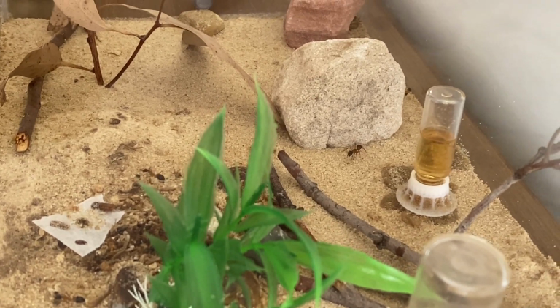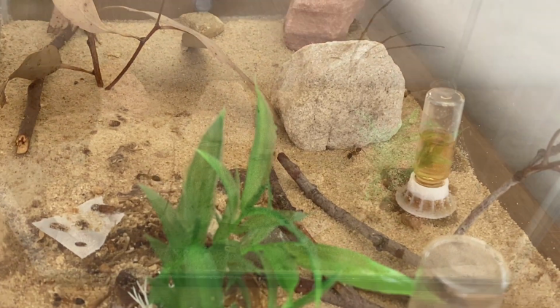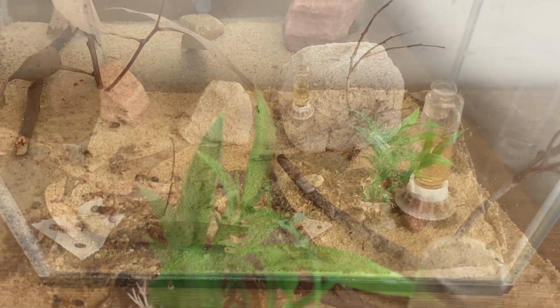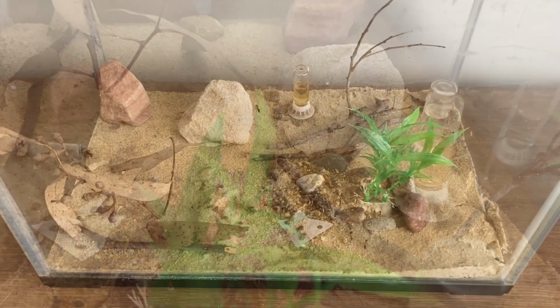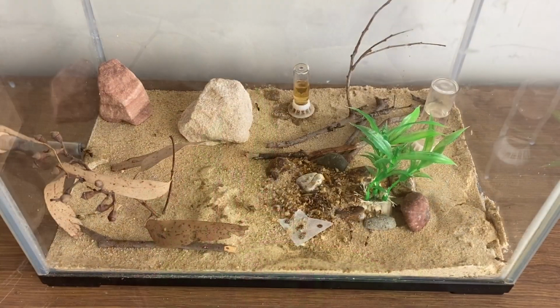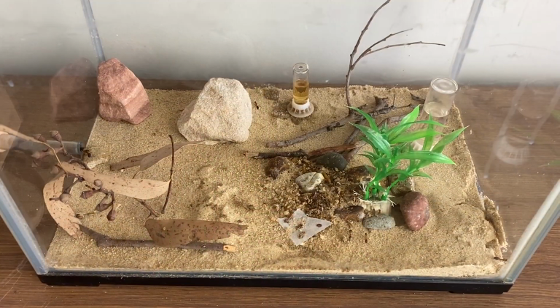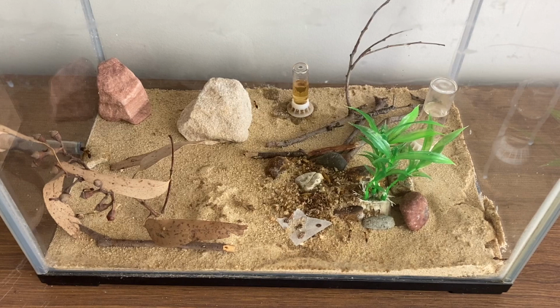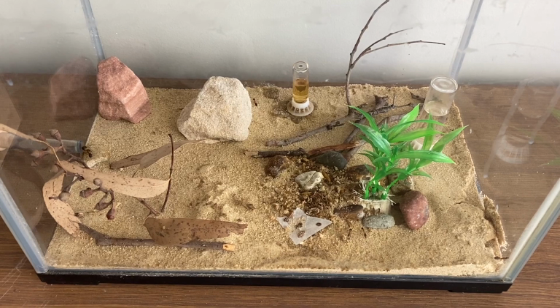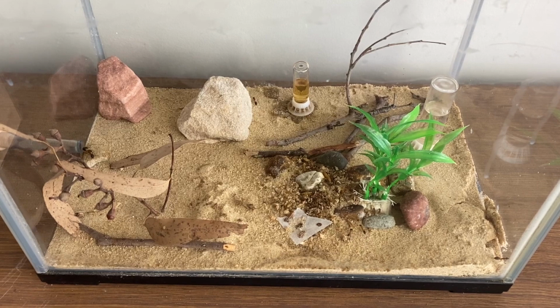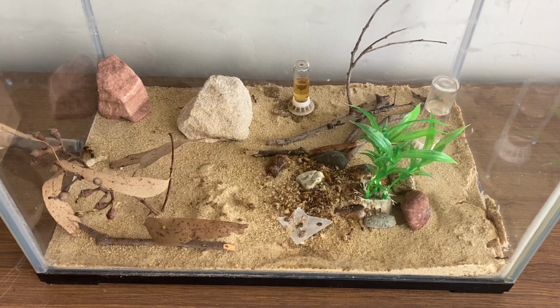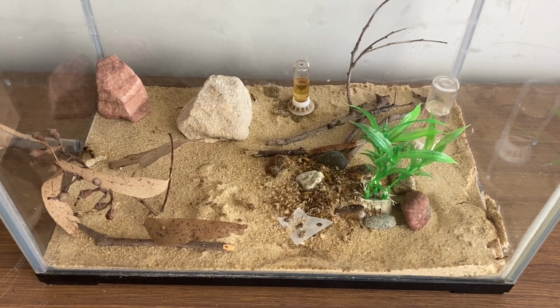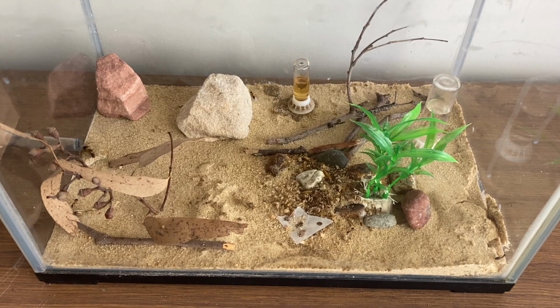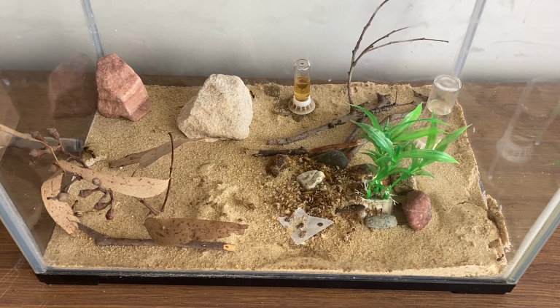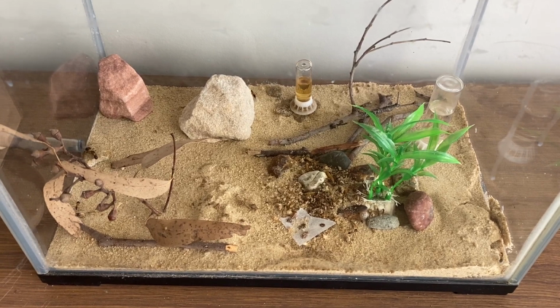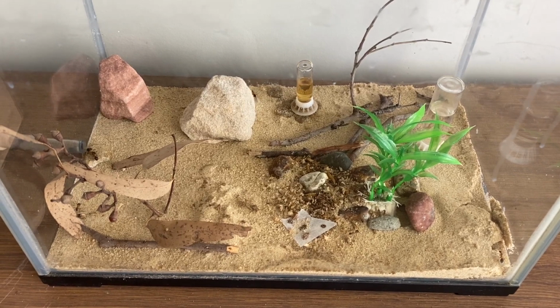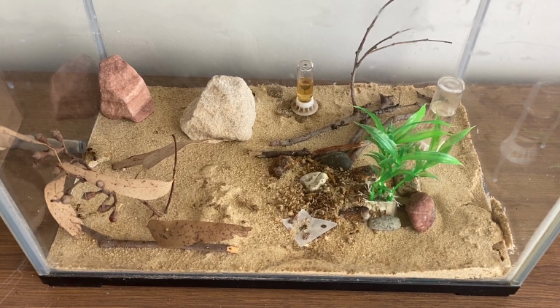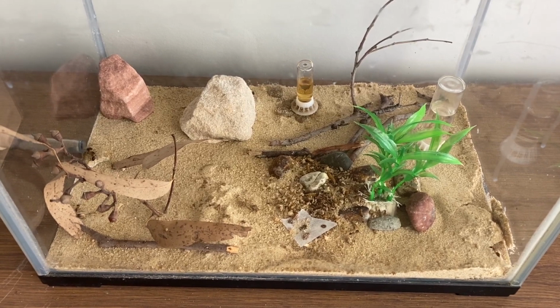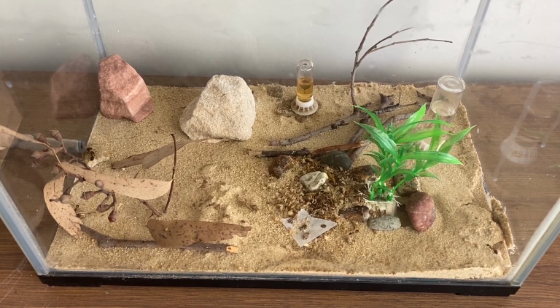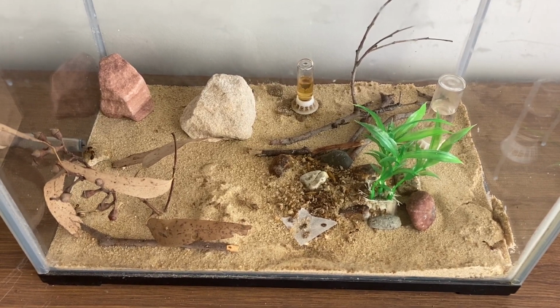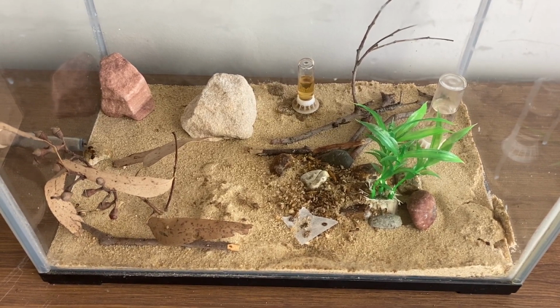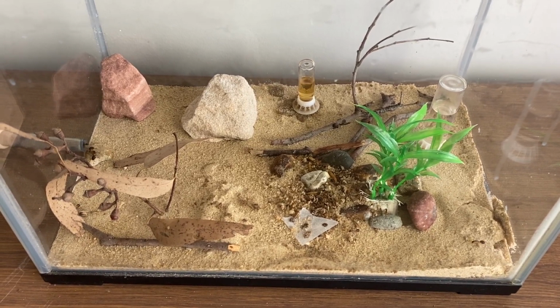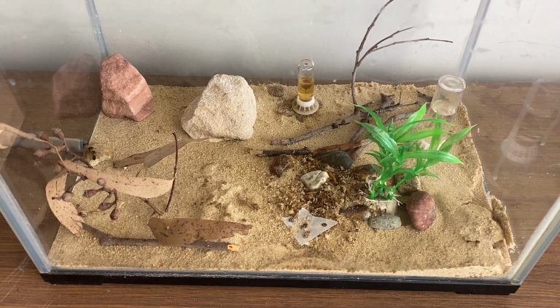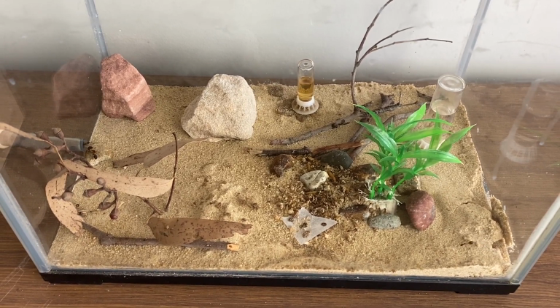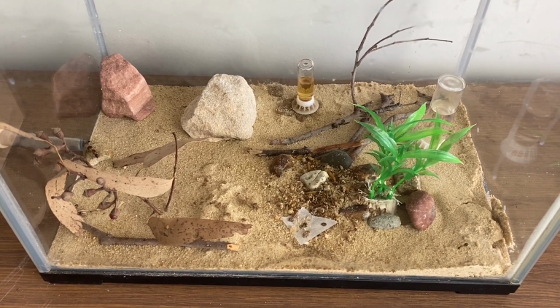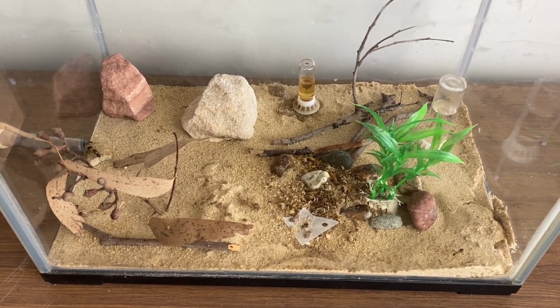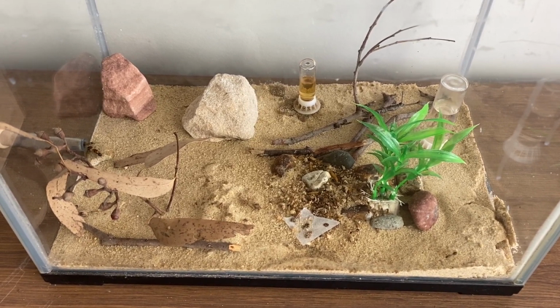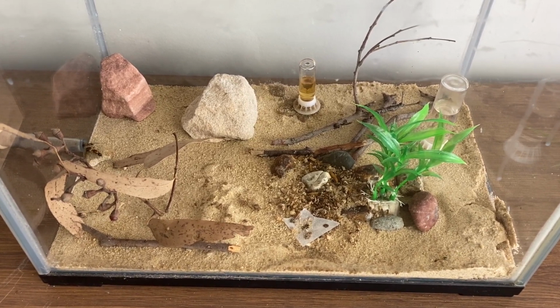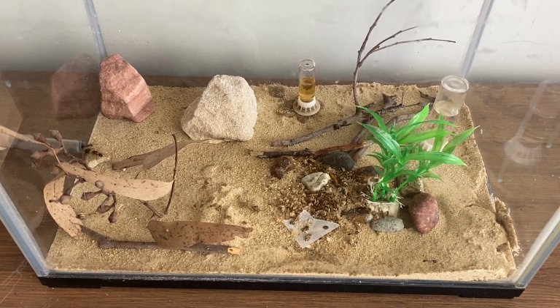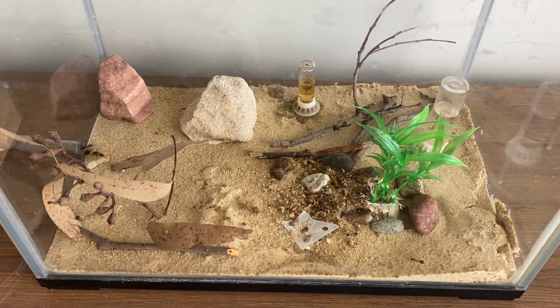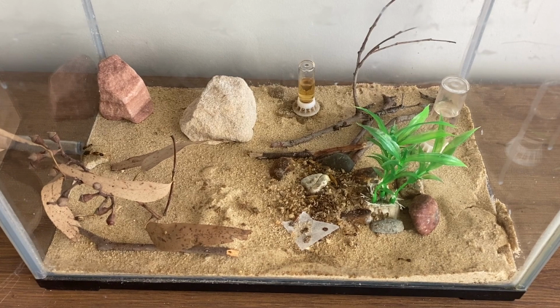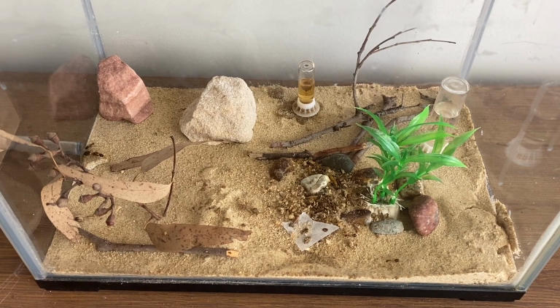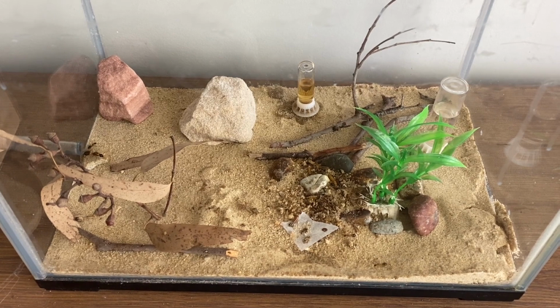Pretty cool looking around this Outworld. I'm a big fan of it — it's something nice on my desk as well.